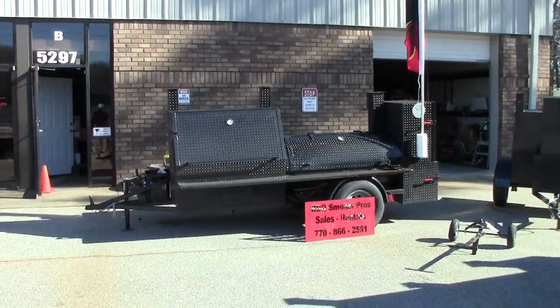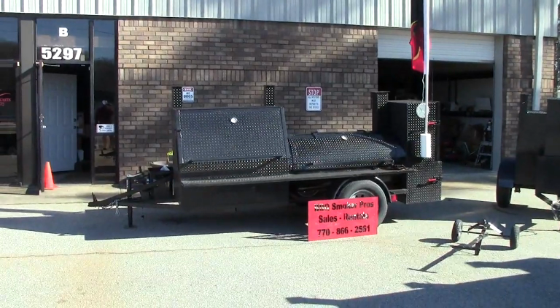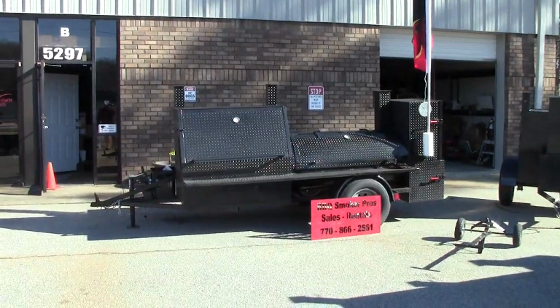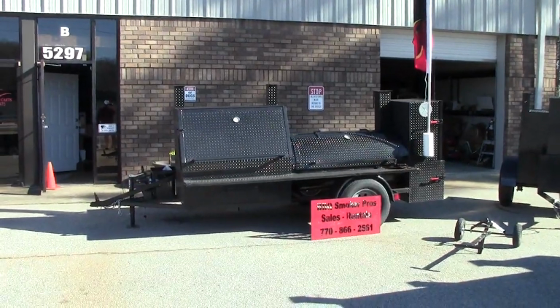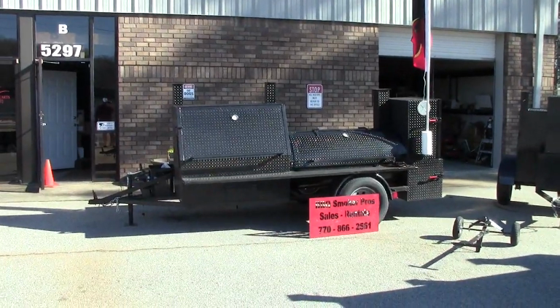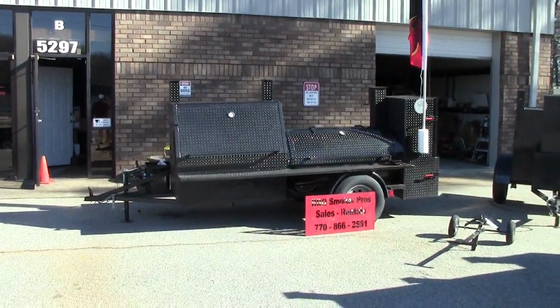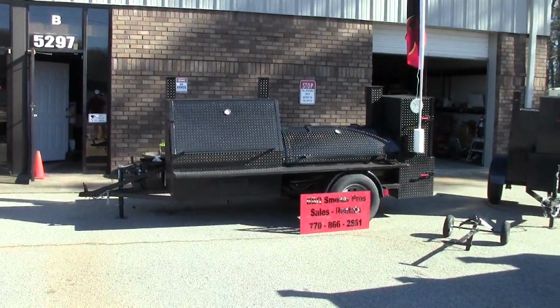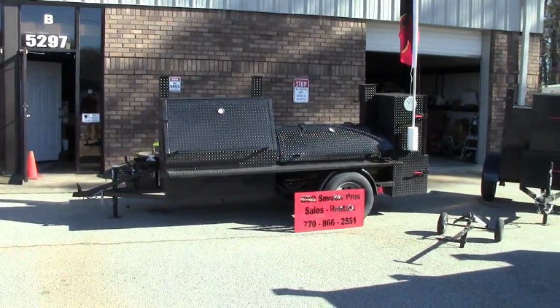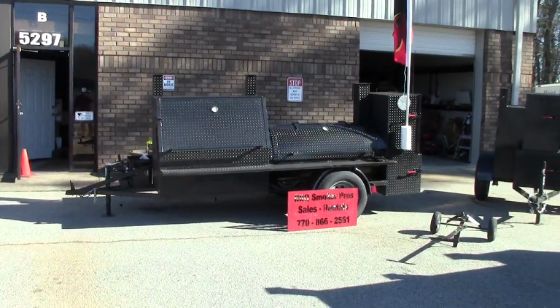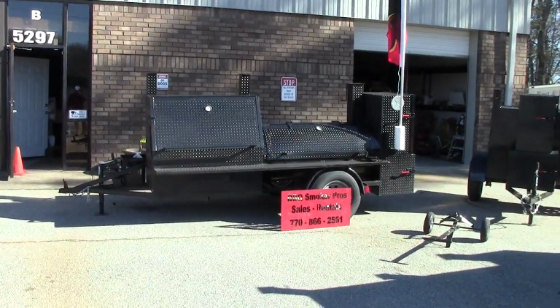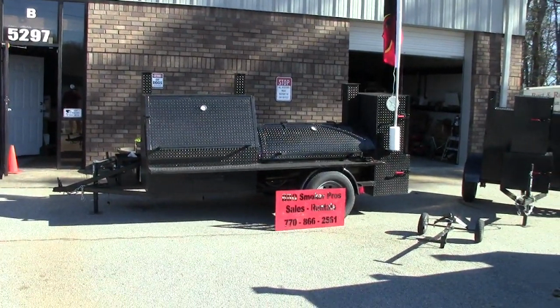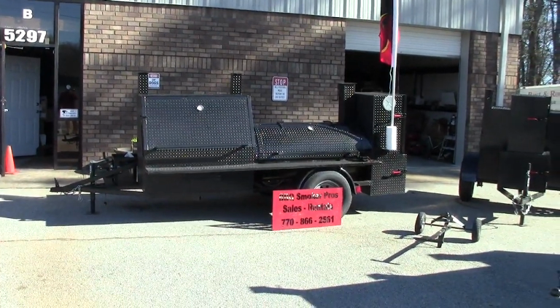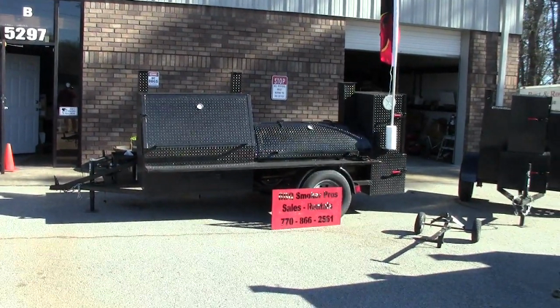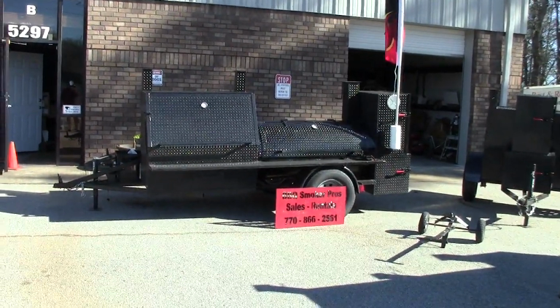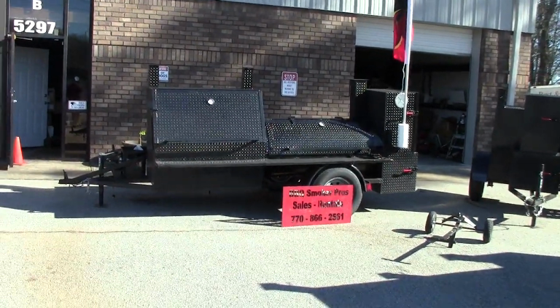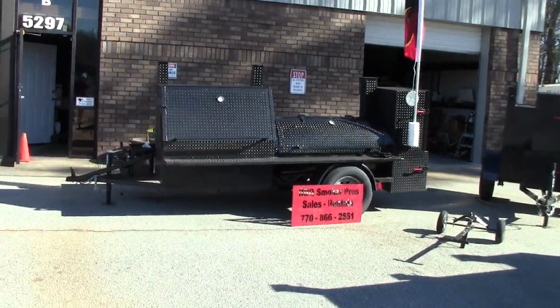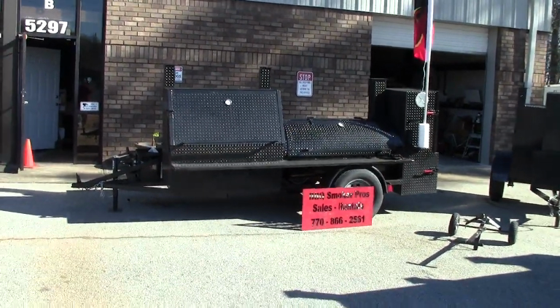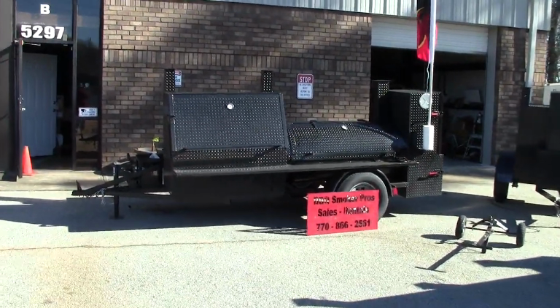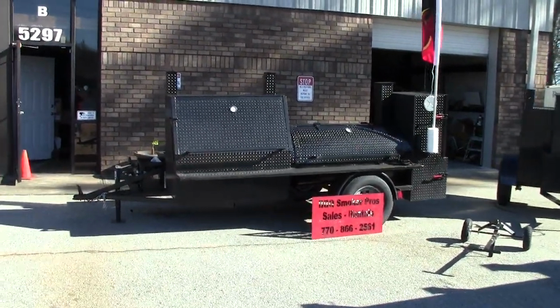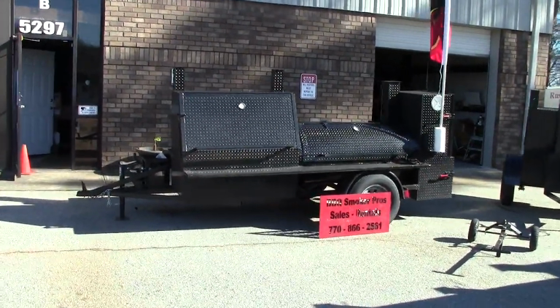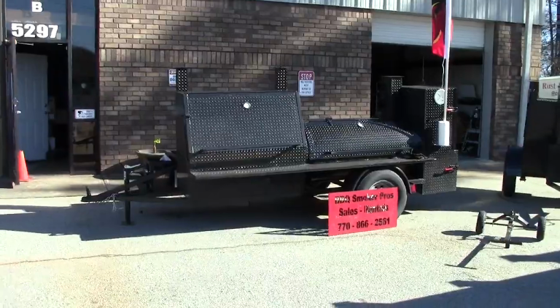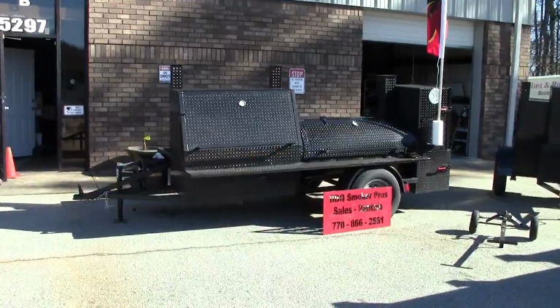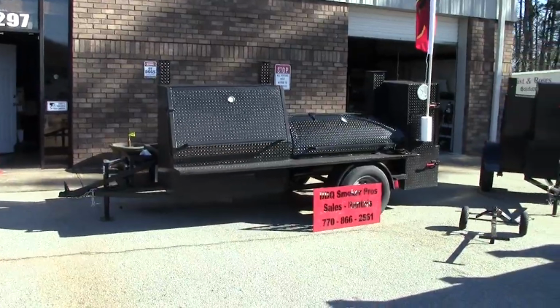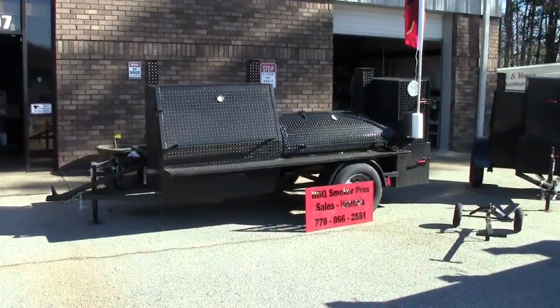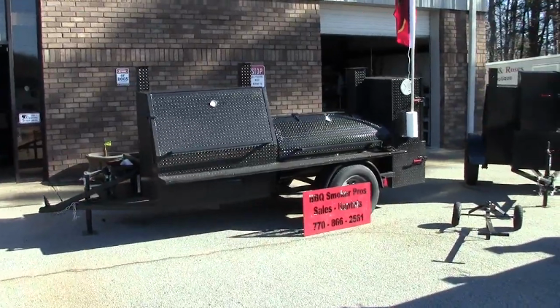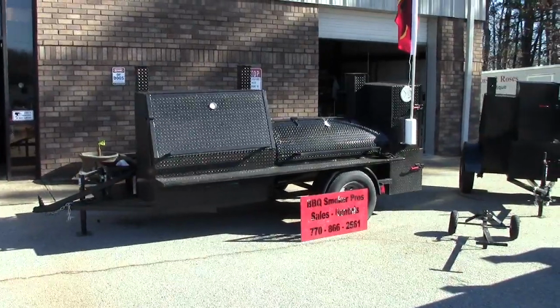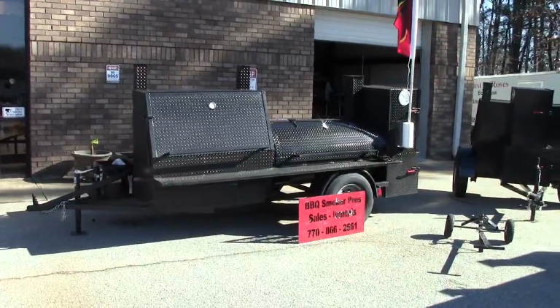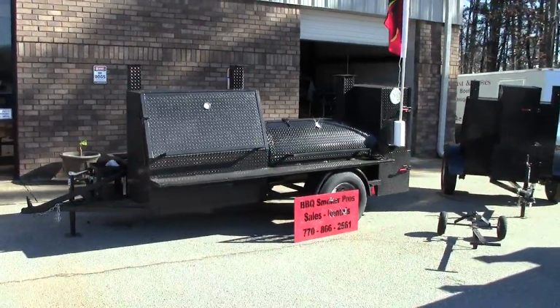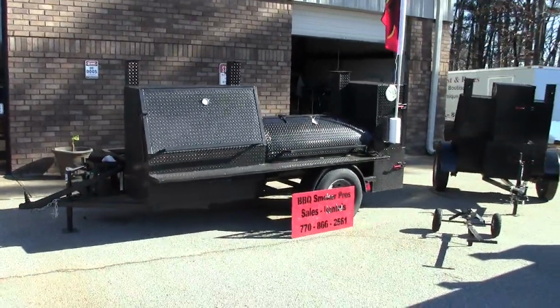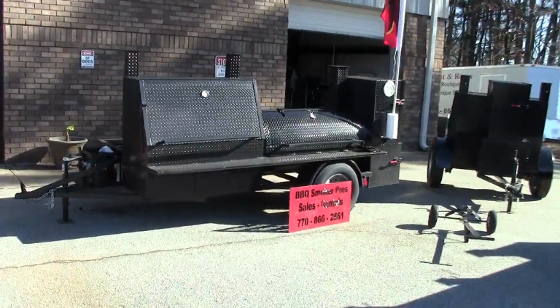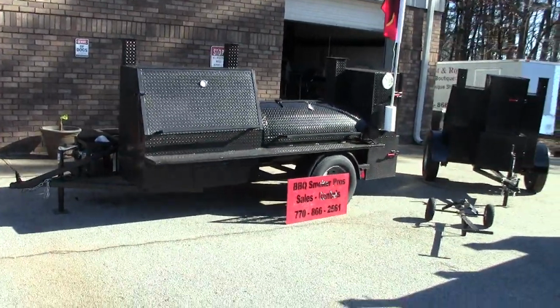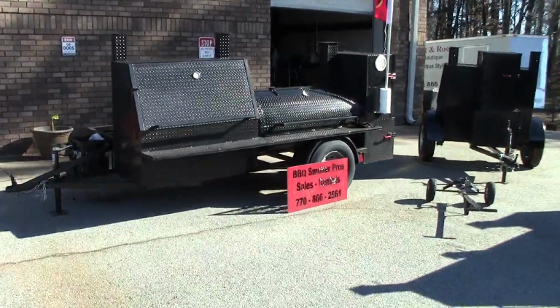Hi, this is Roland from BBQ Smoker Pros, Brasselton, Georgia, off exit 129 off I-85.